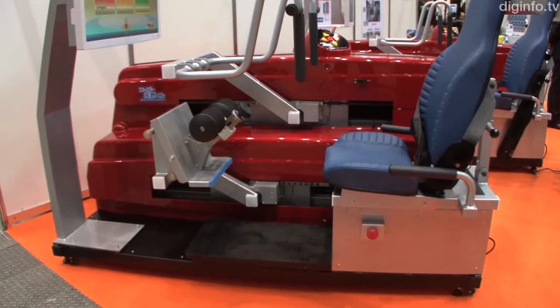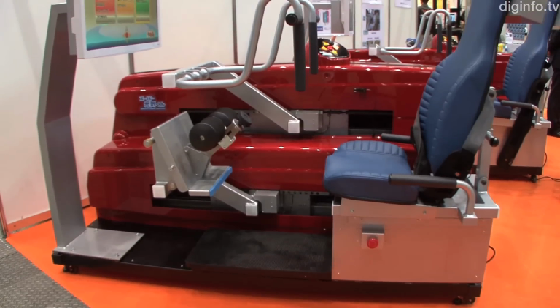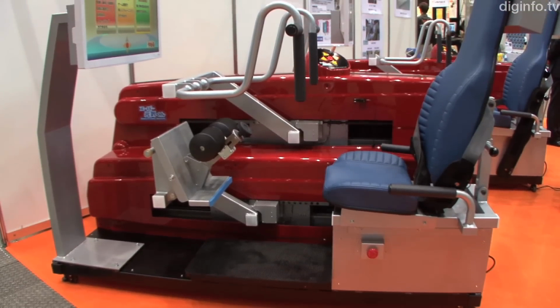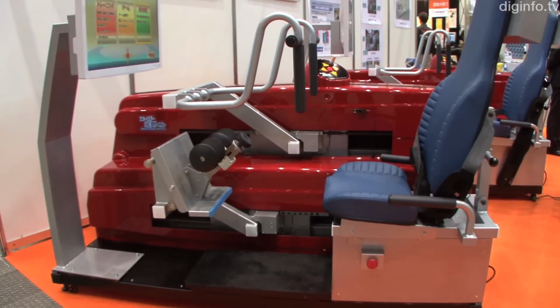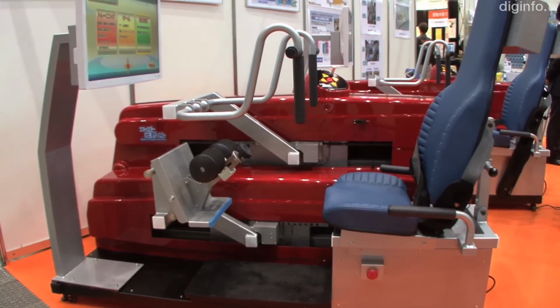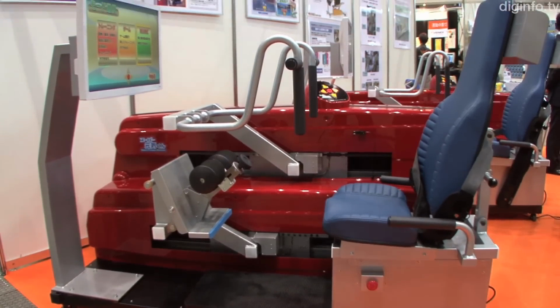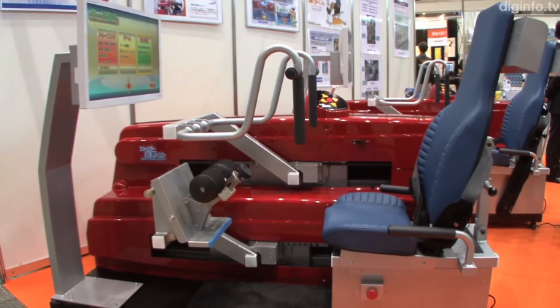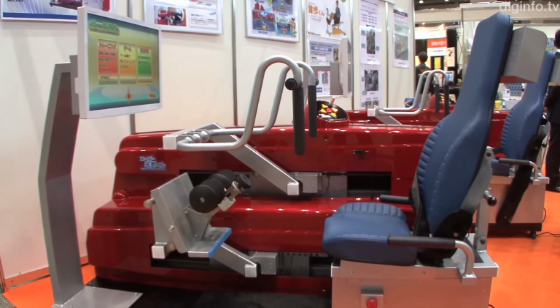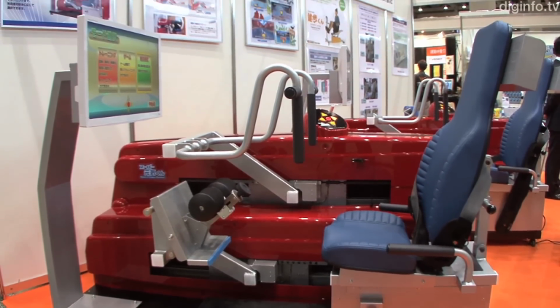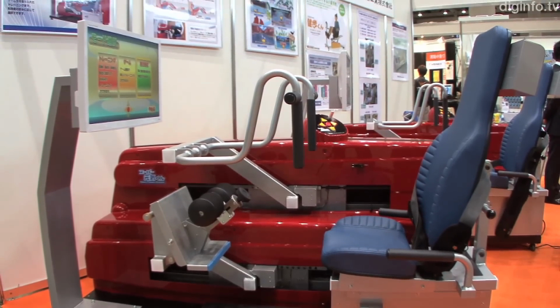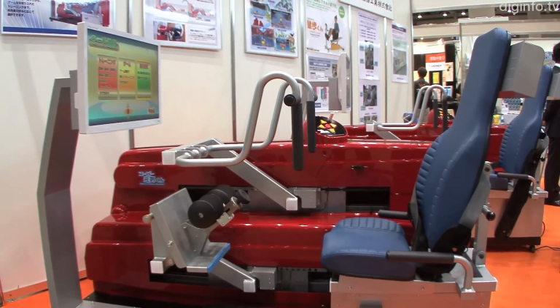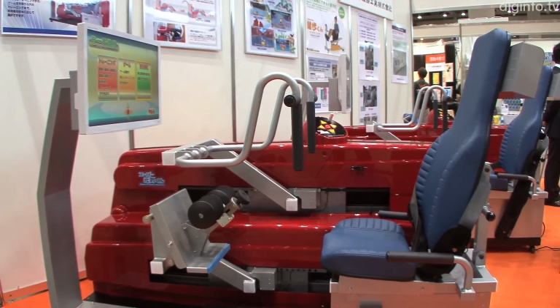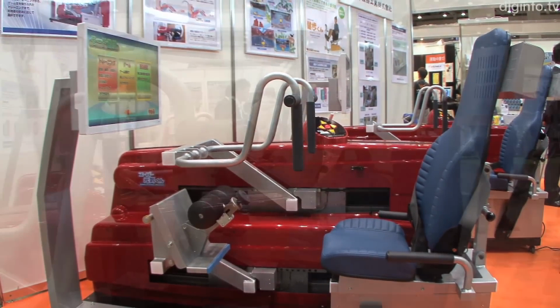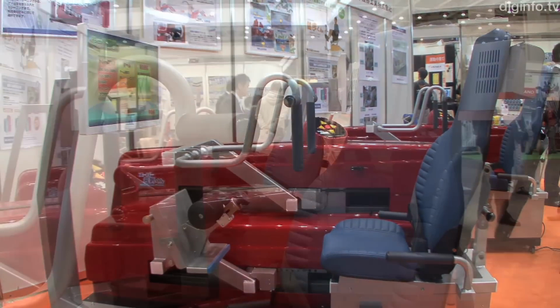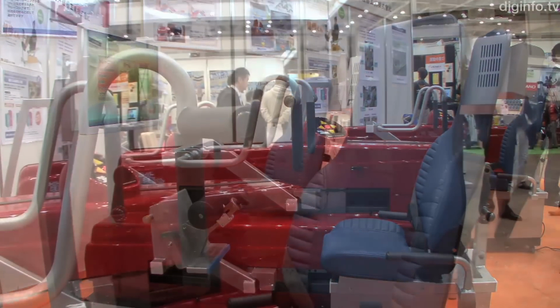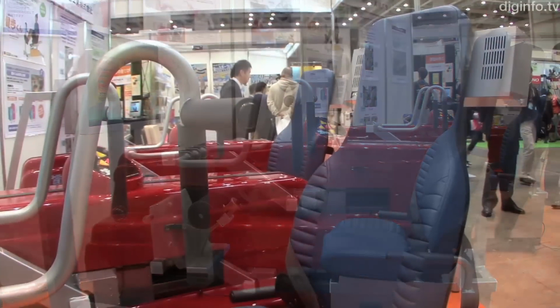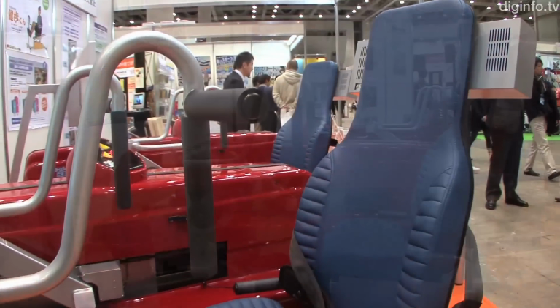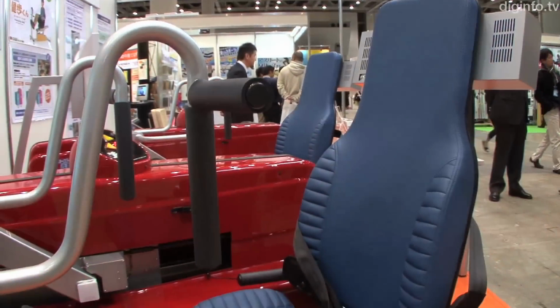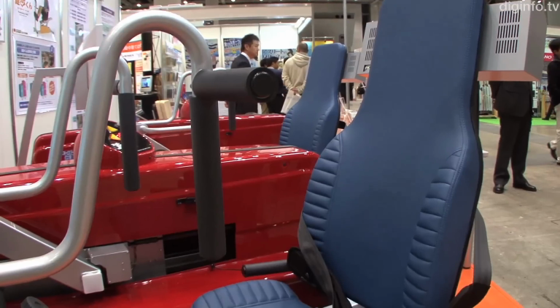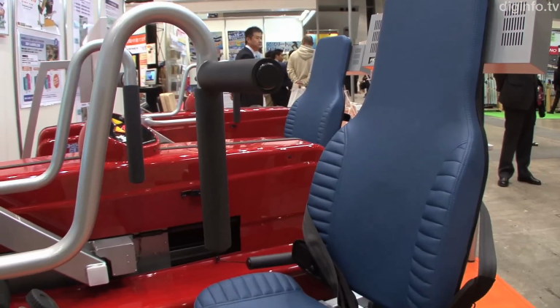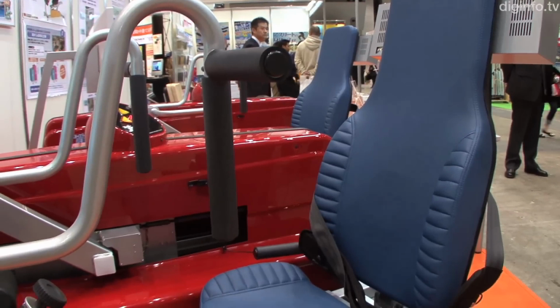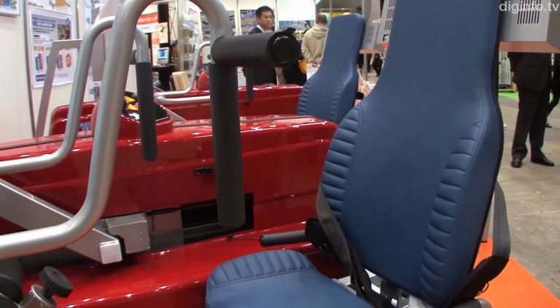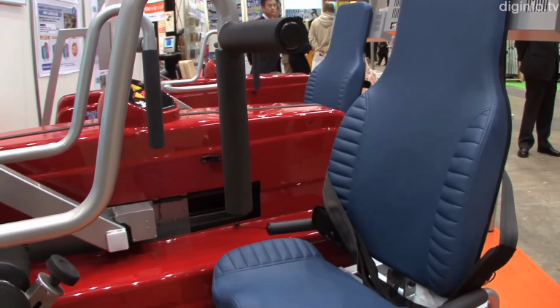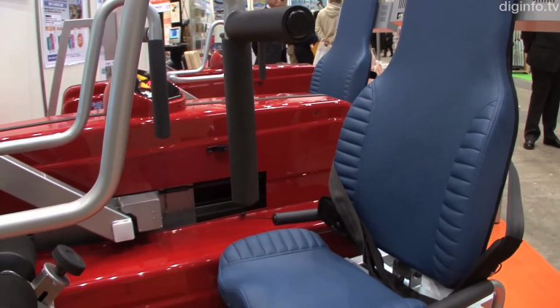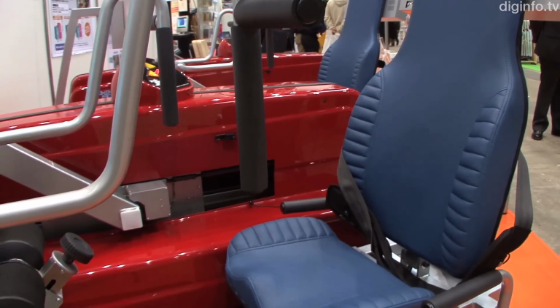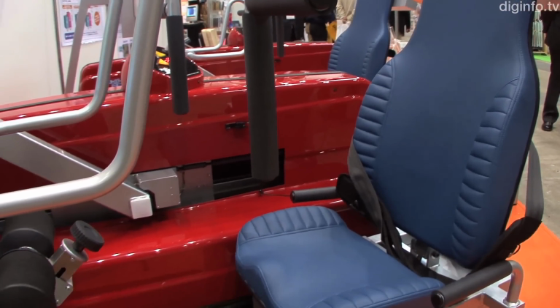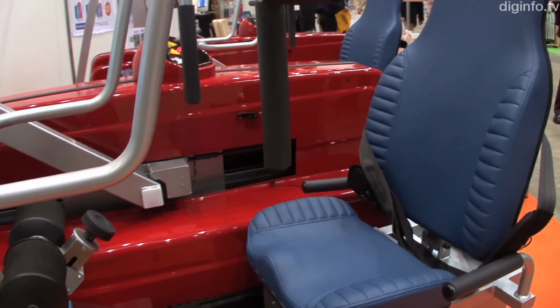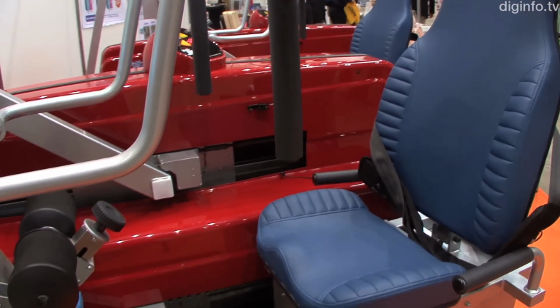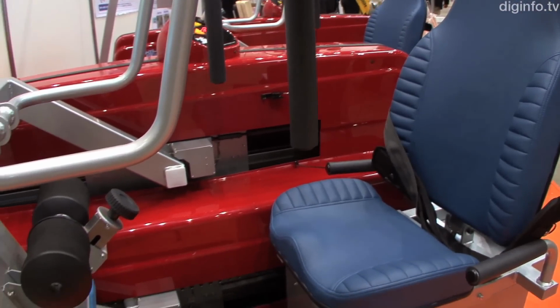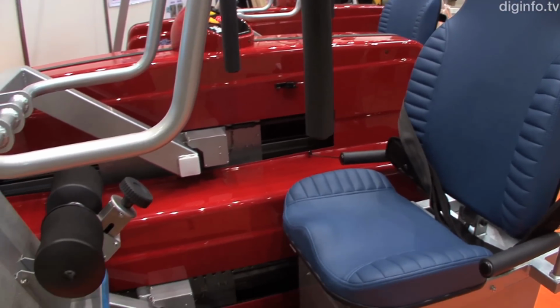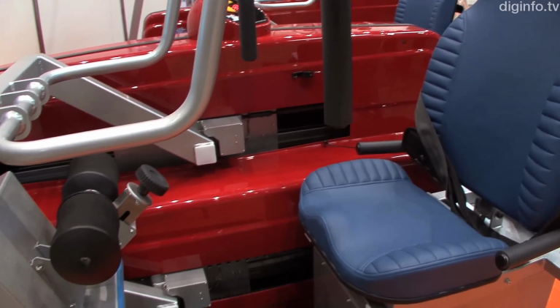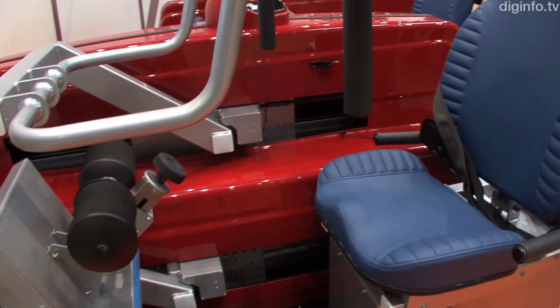The Smart Trainer will be released in Spring 2011 for approximately 1.5 million yen.